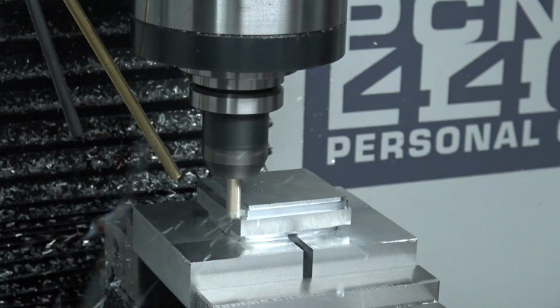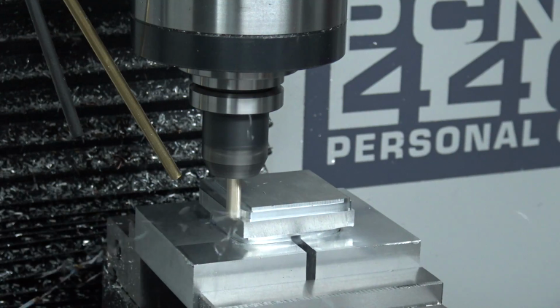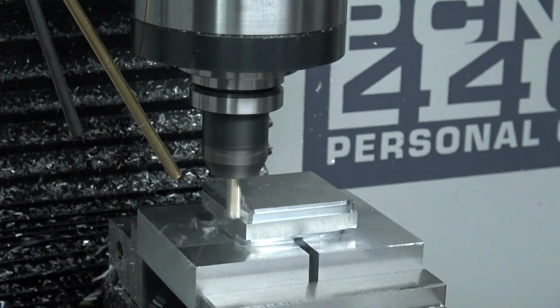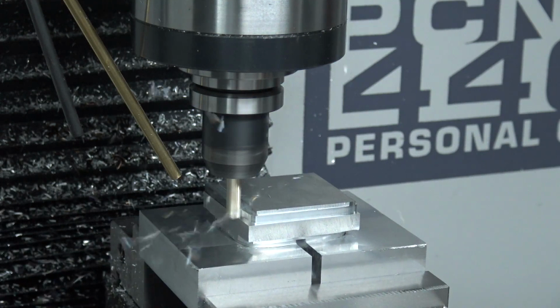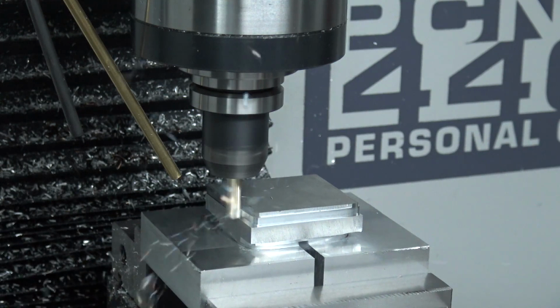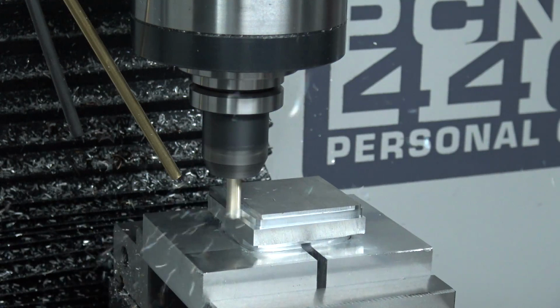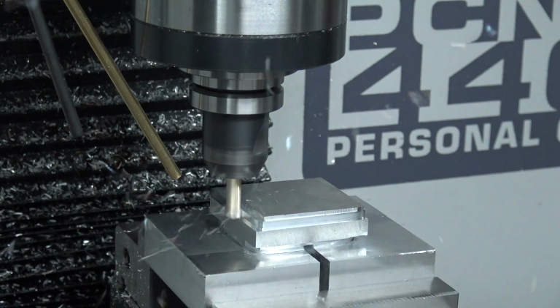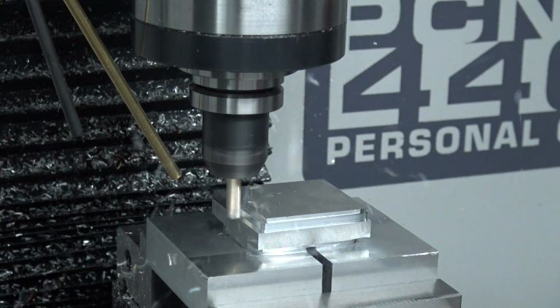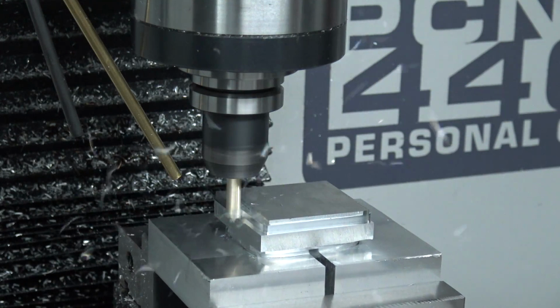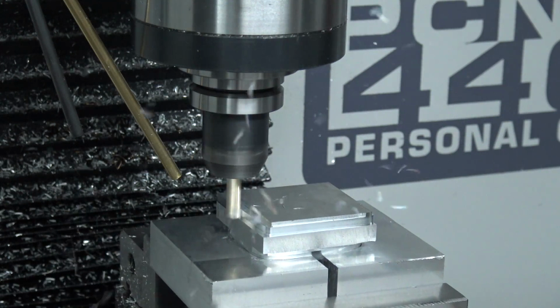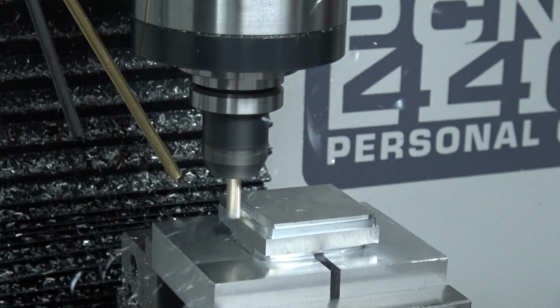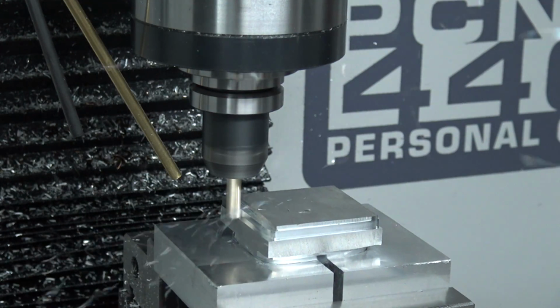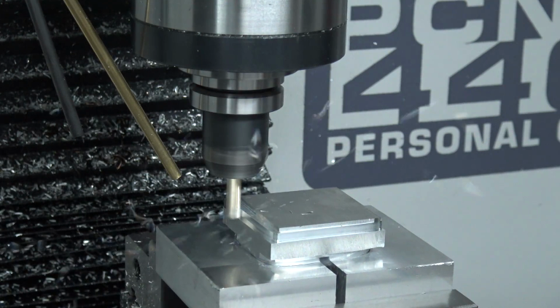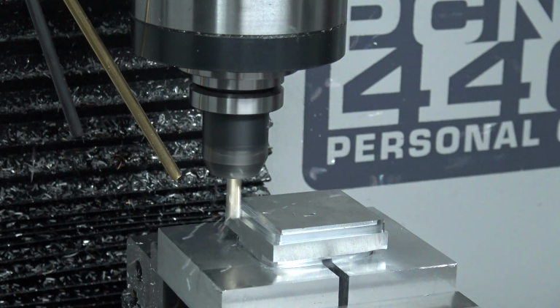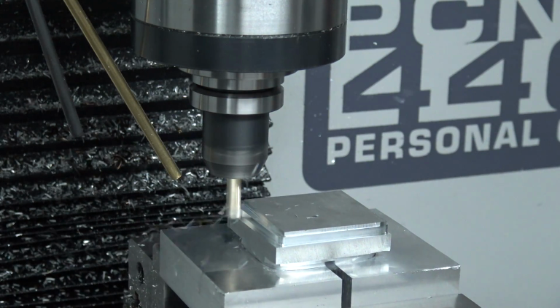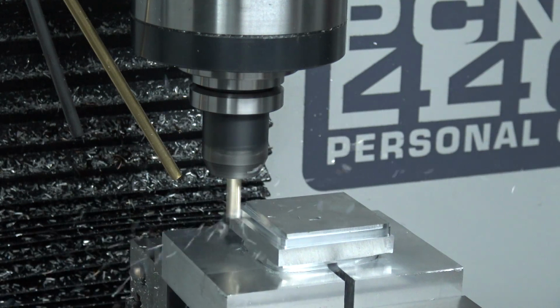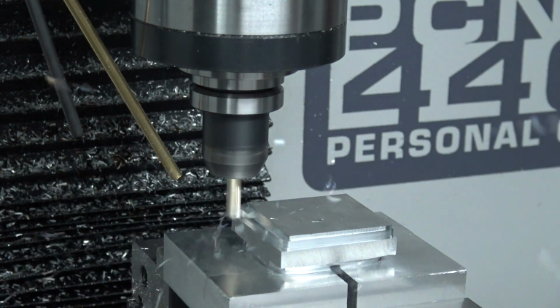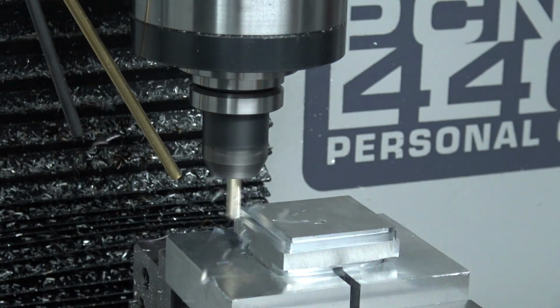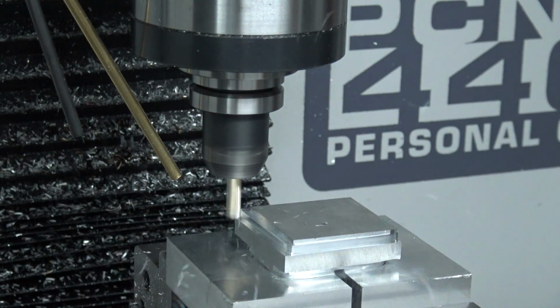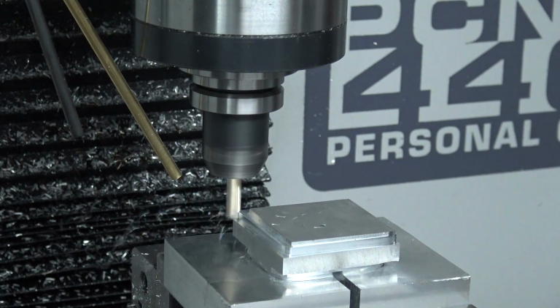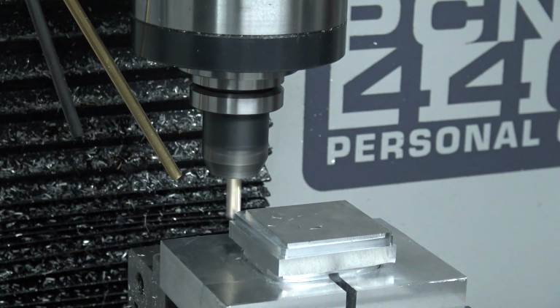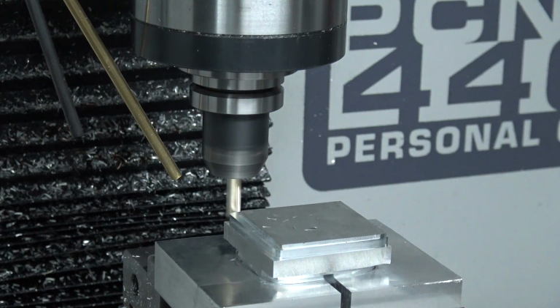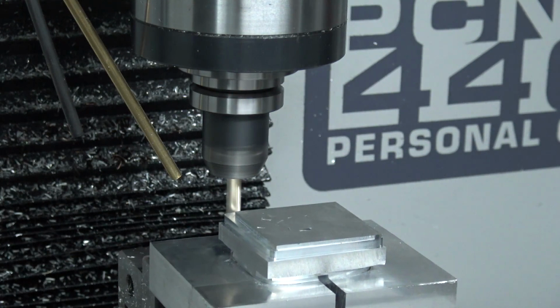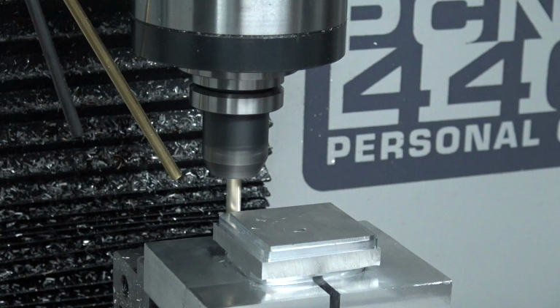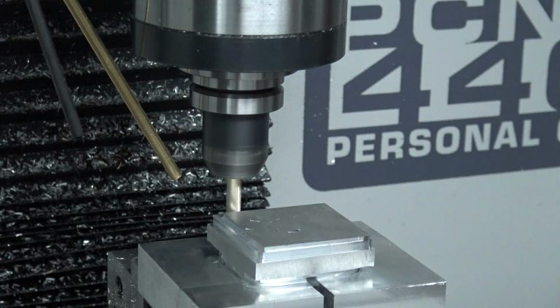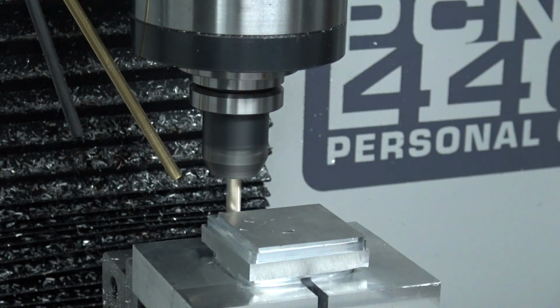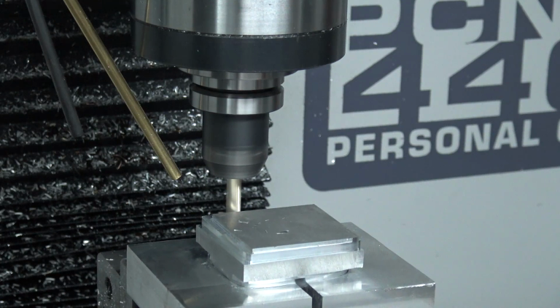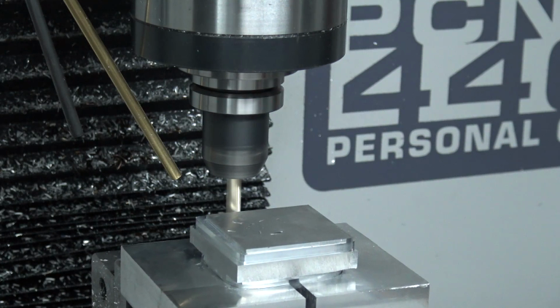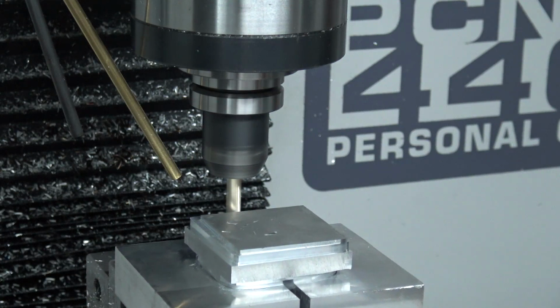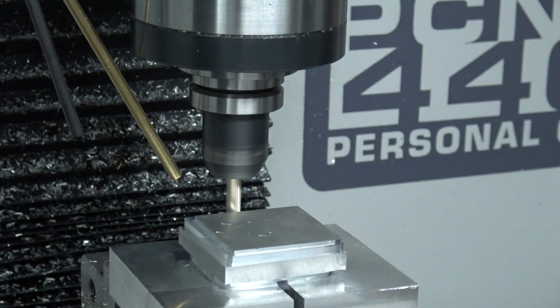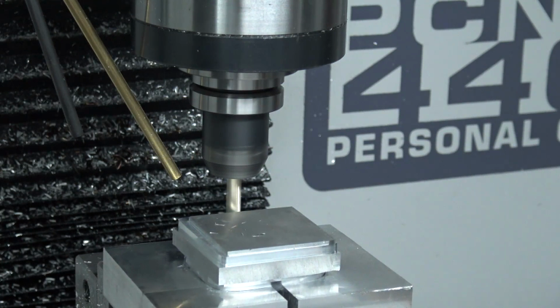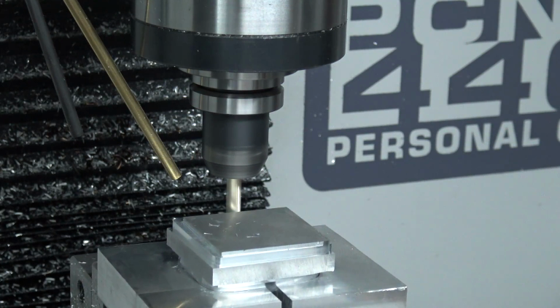So sit back, relax, and enjoy some hopefully 3D machining — or maybe you'll see this part fly out of the fixture at the camera.